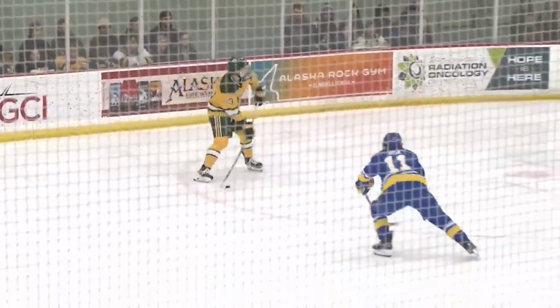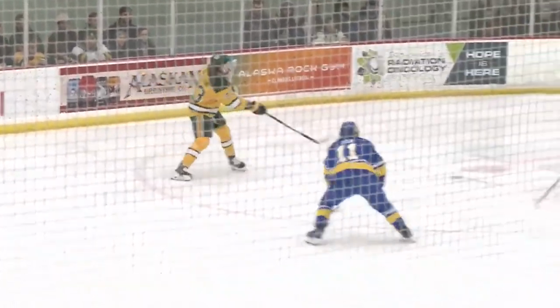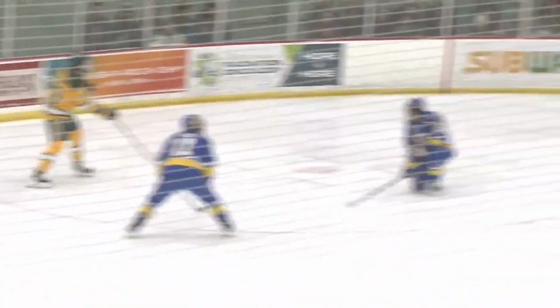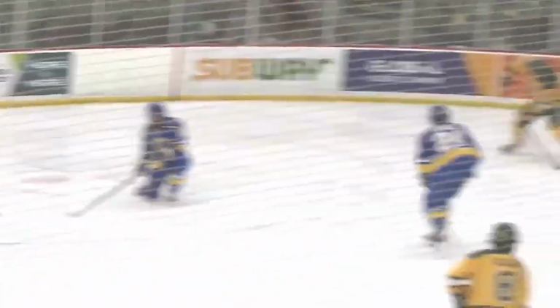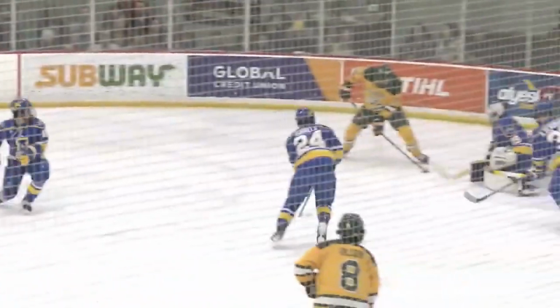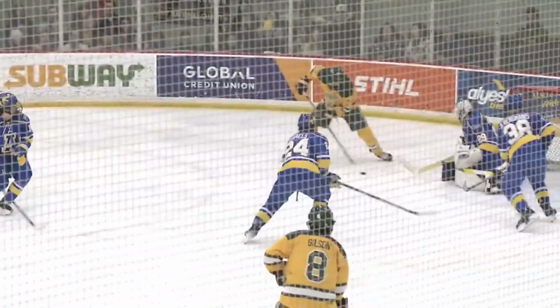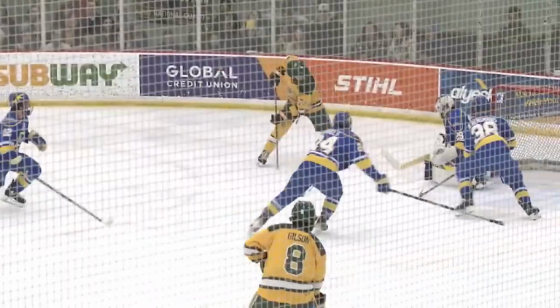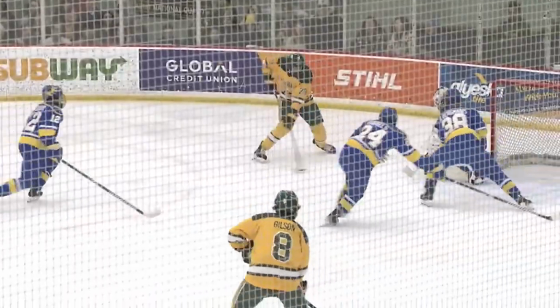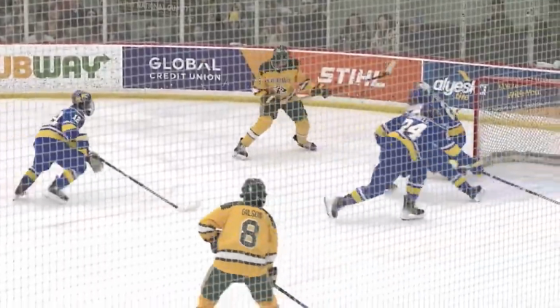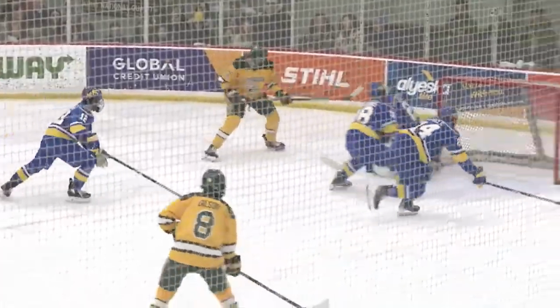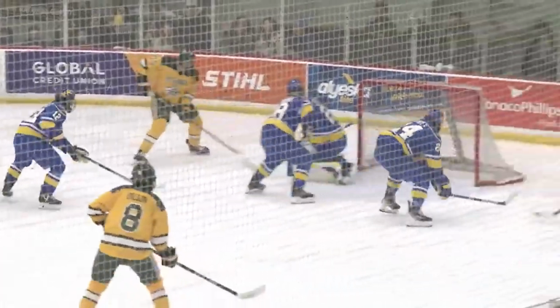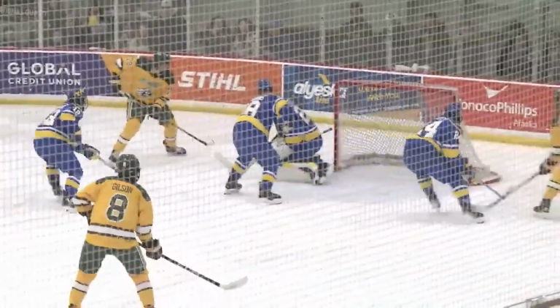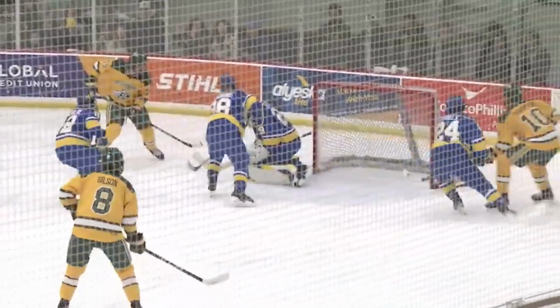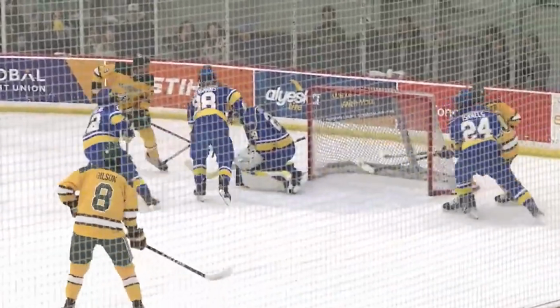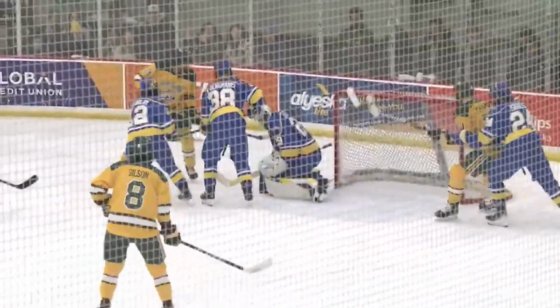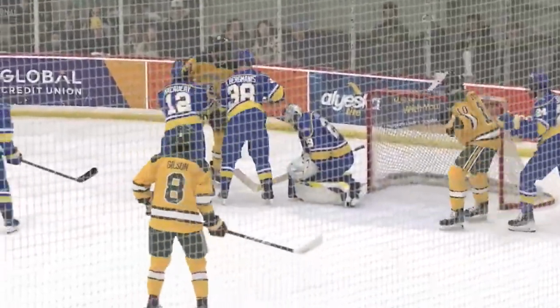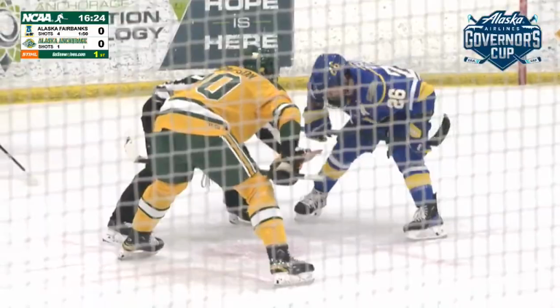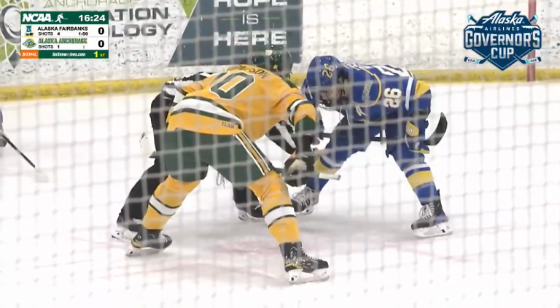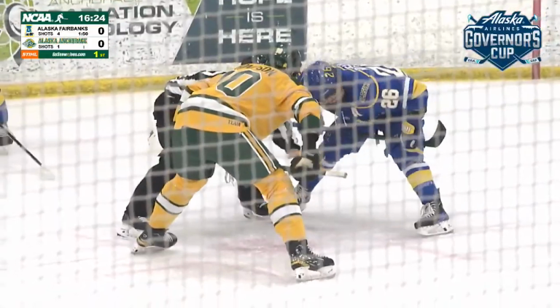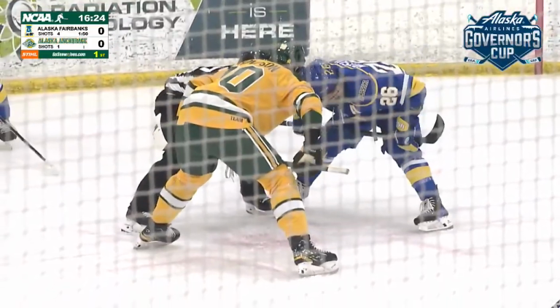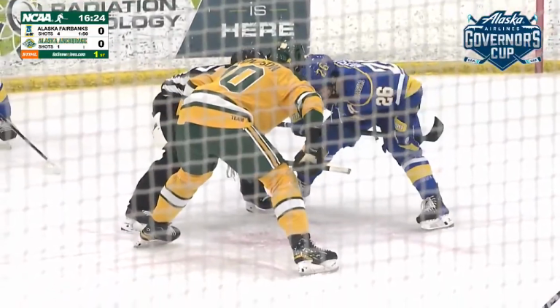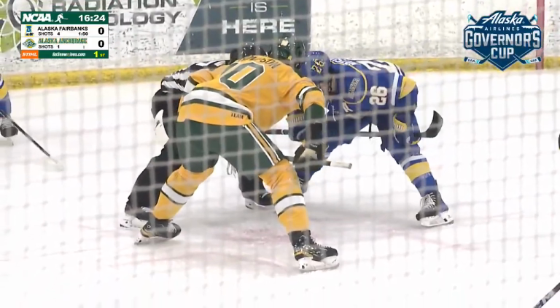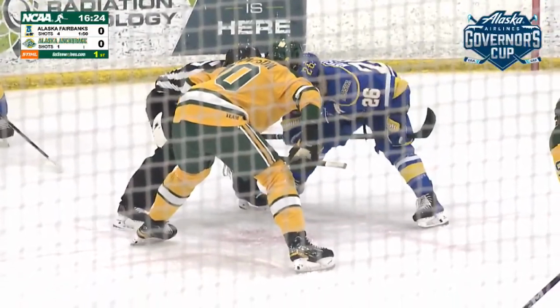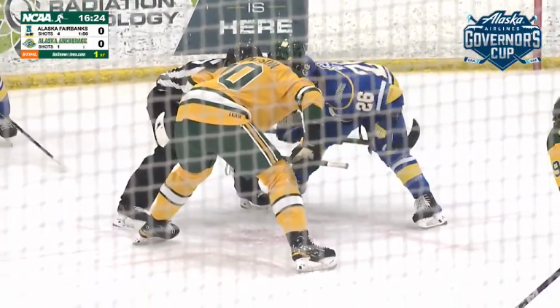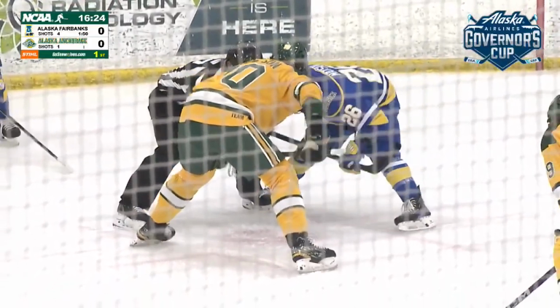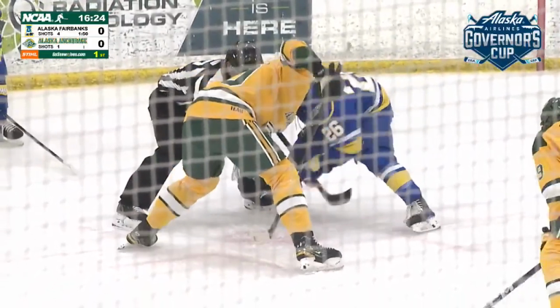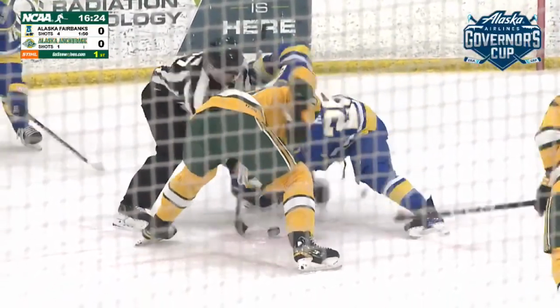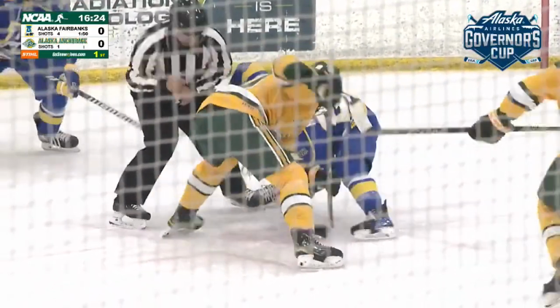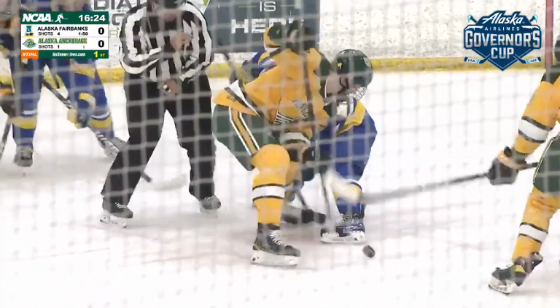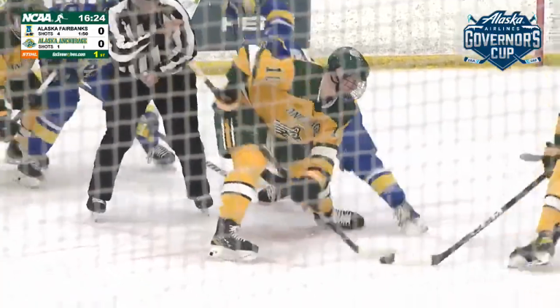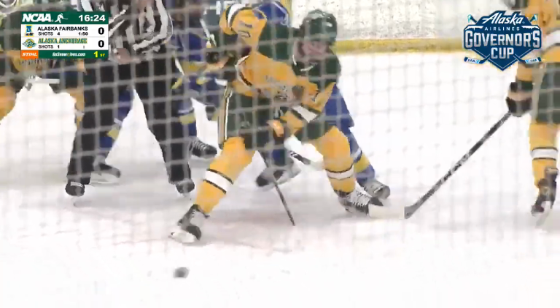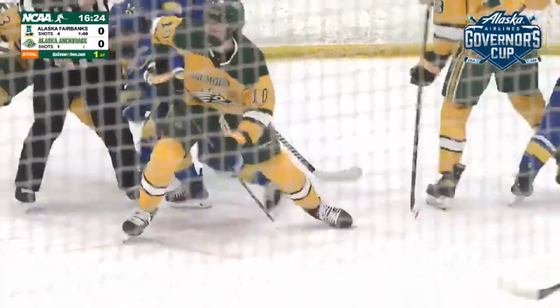Last evening UA is getting that first power play opportunity, whereas last night it was UAF using that brilliant first power play goal. Let's just kind of see how this chapter unfolds — let's just have some fun.